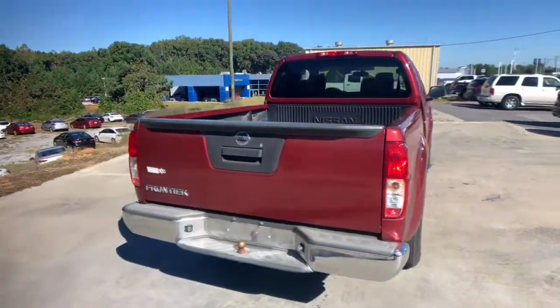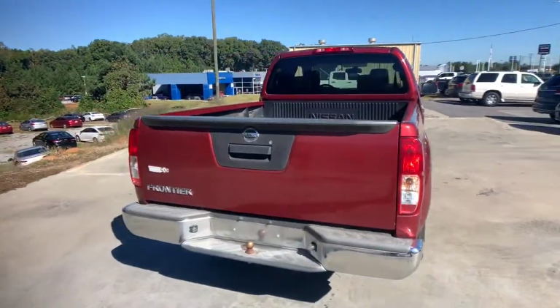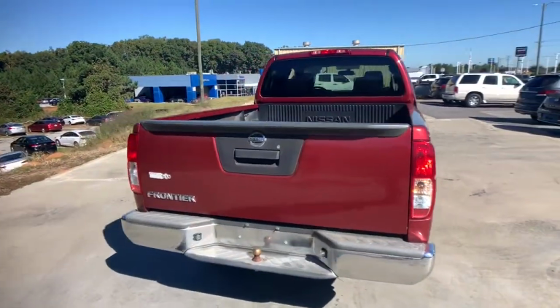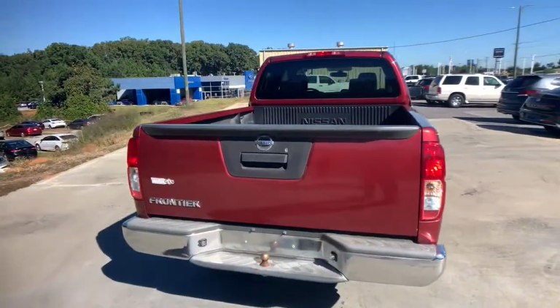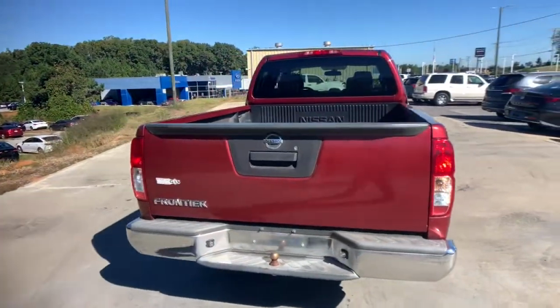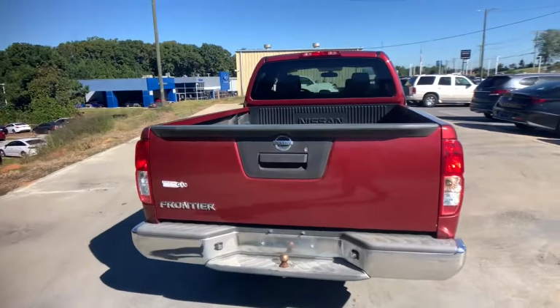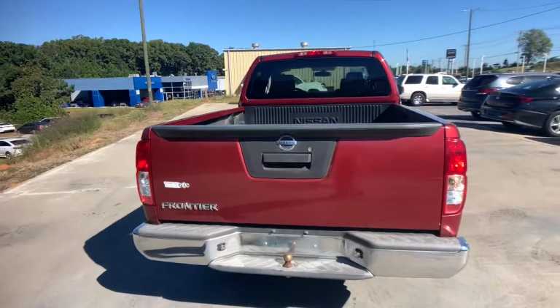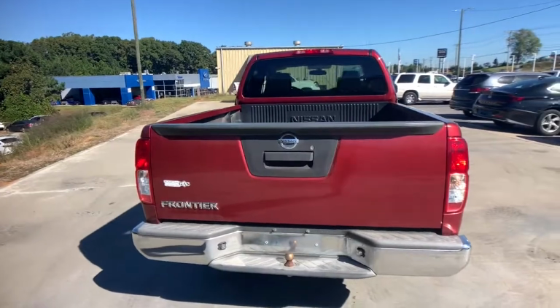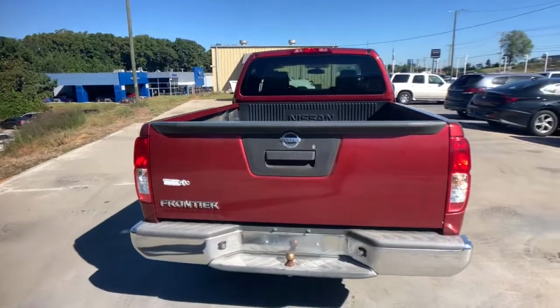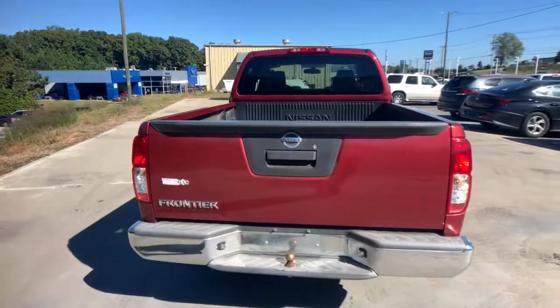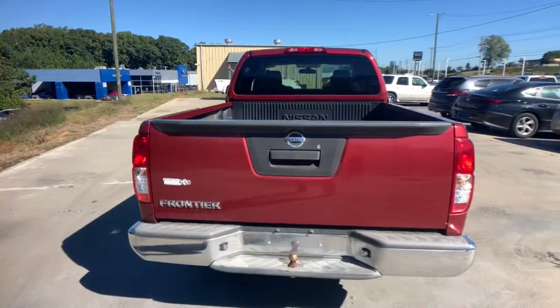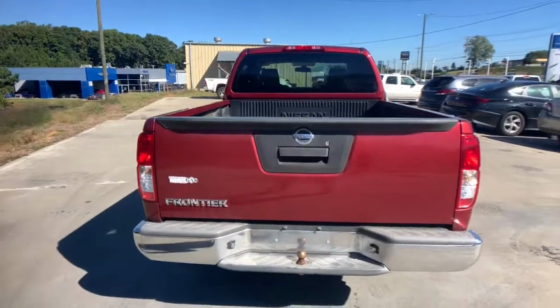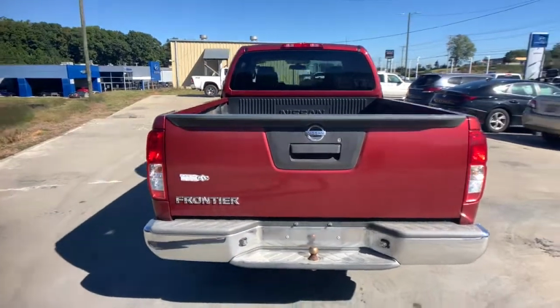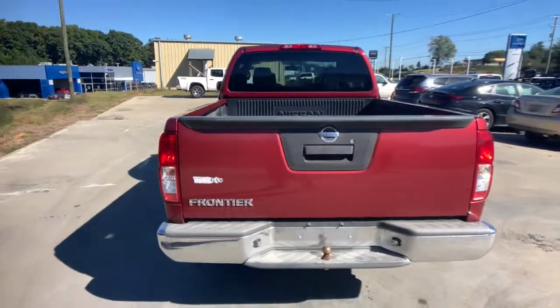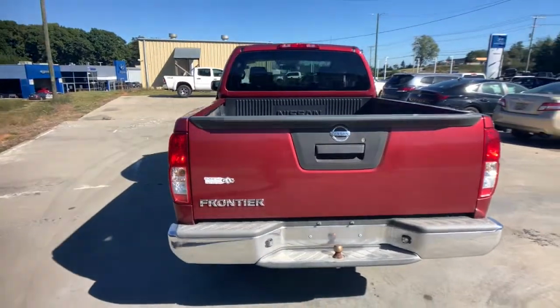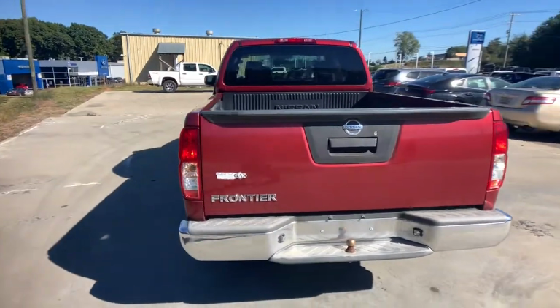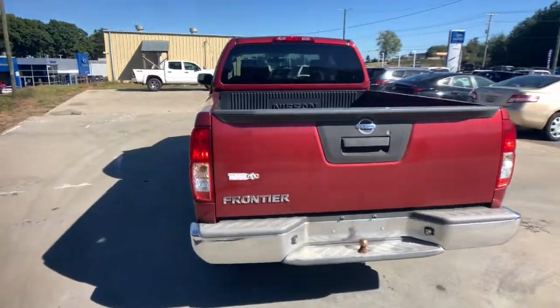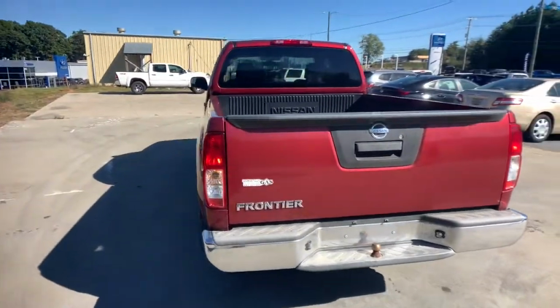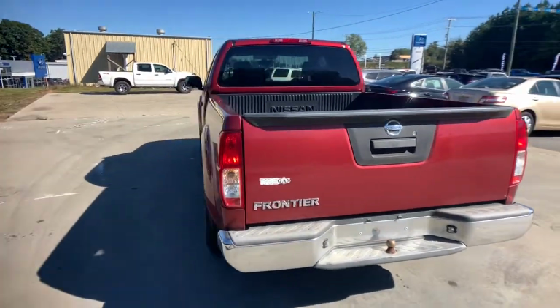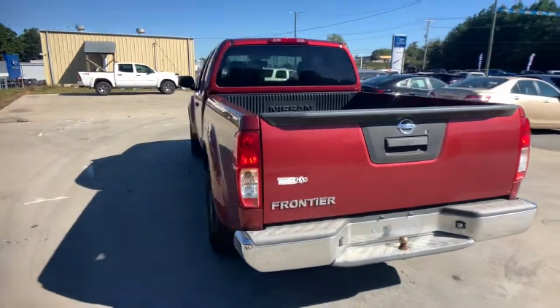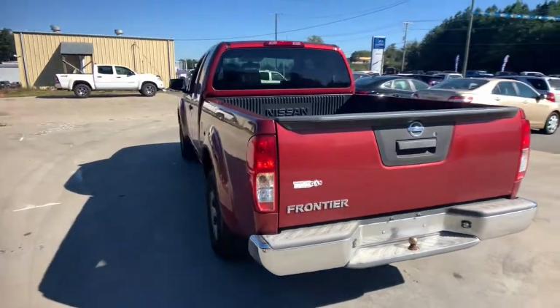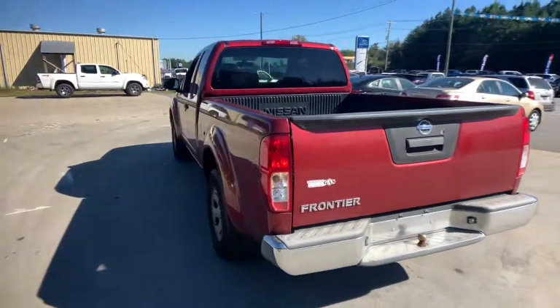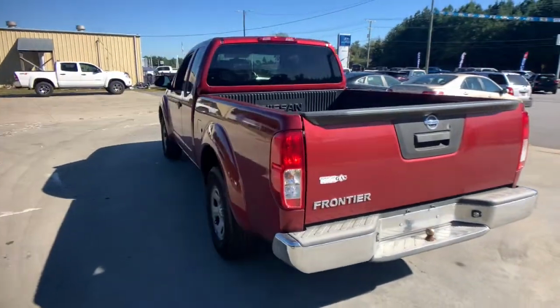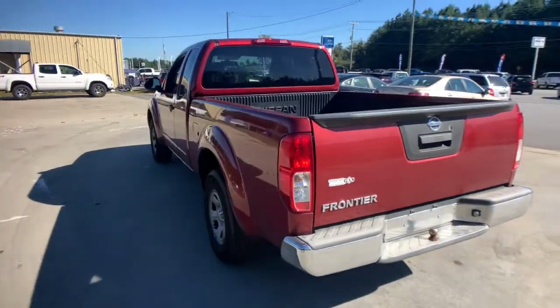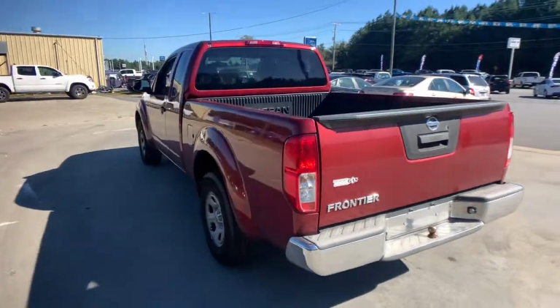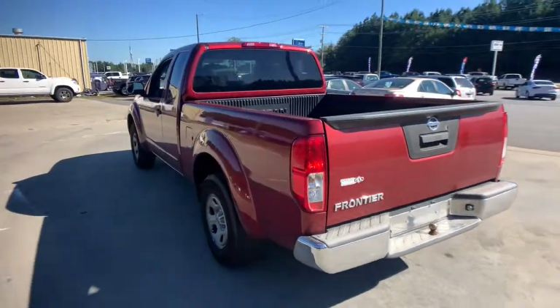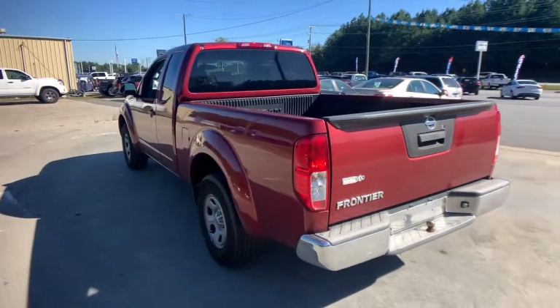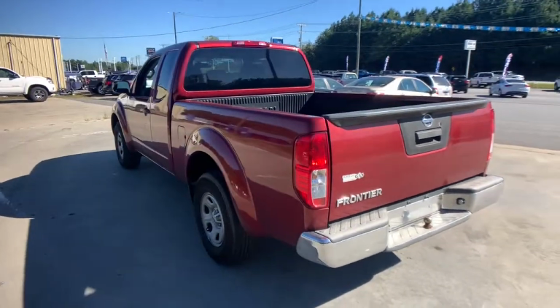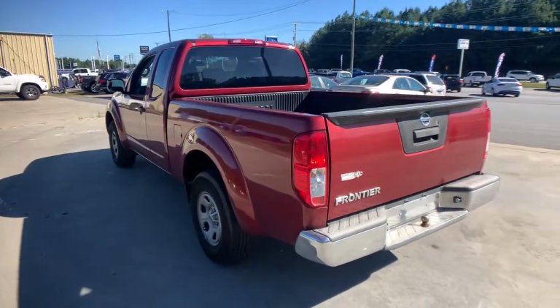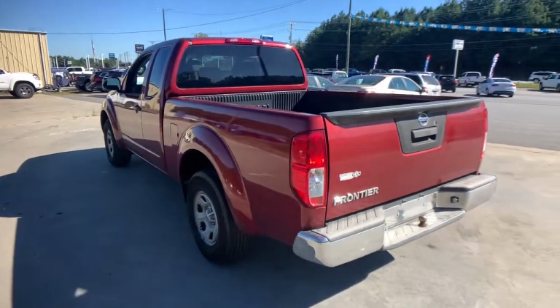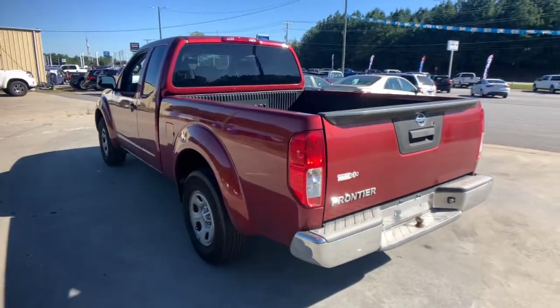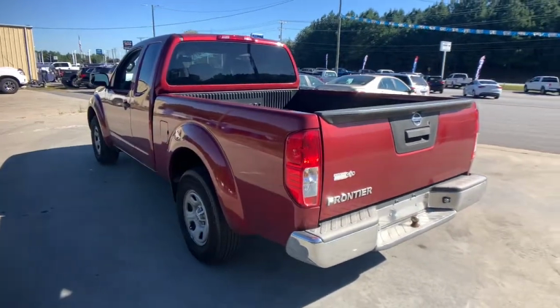Comfortable, capable, and hardworking, this popular midsize pickup is waiting just for you.